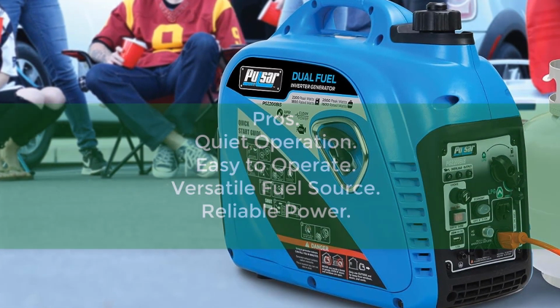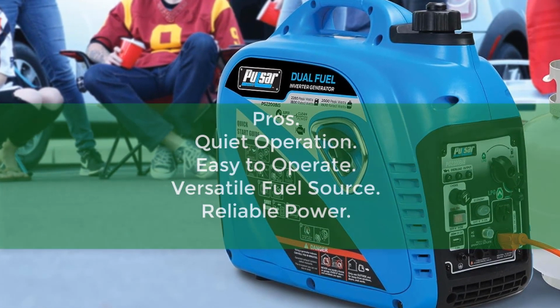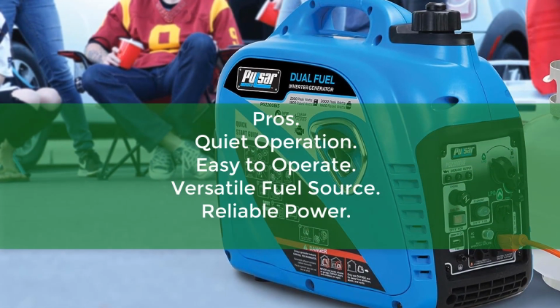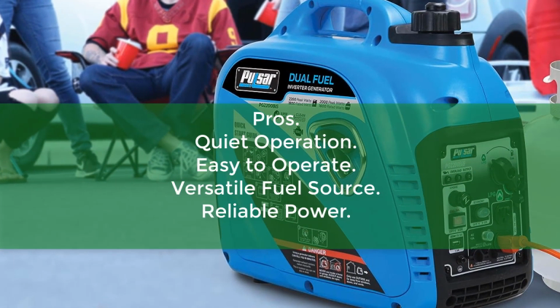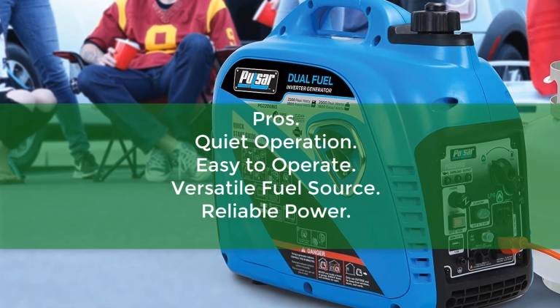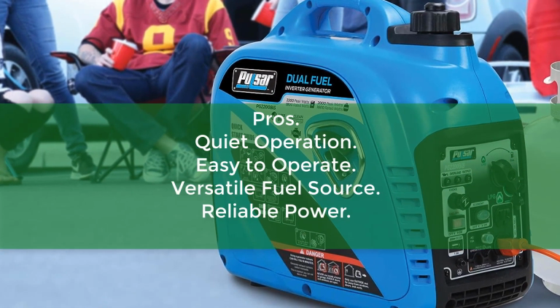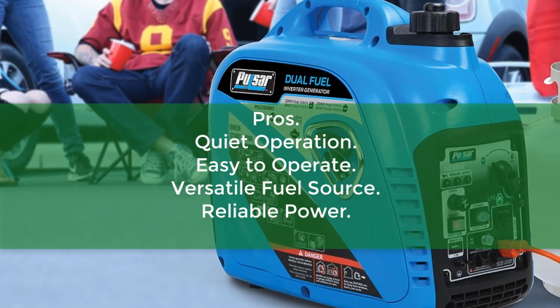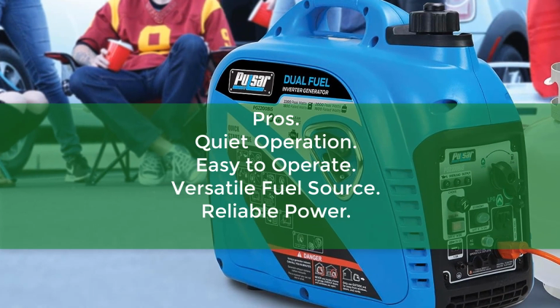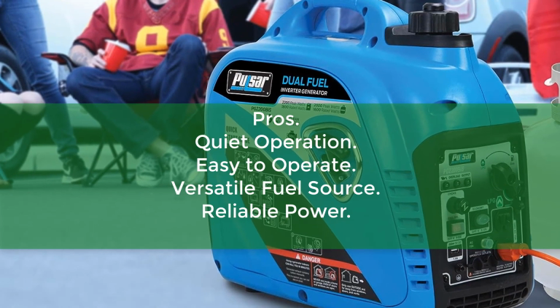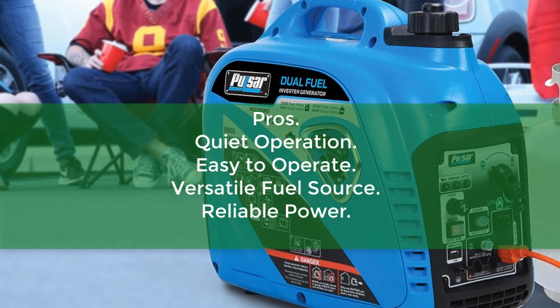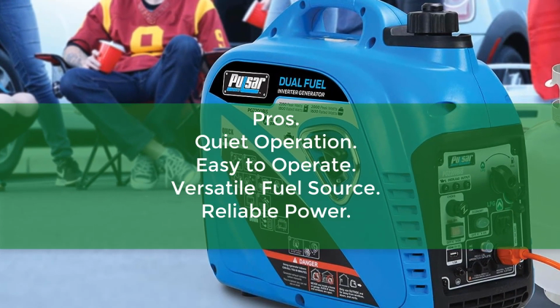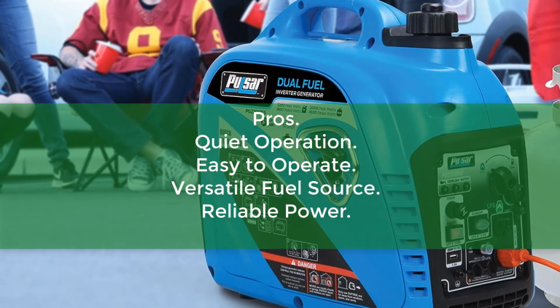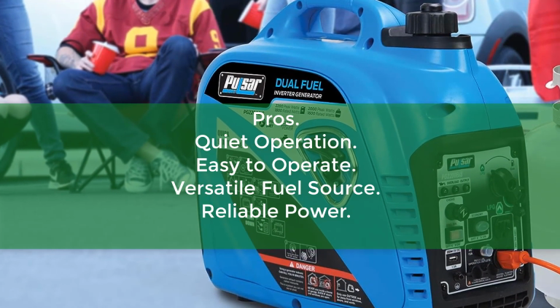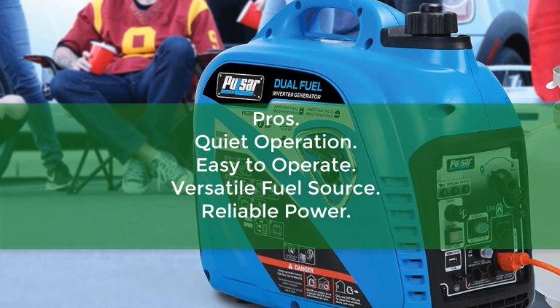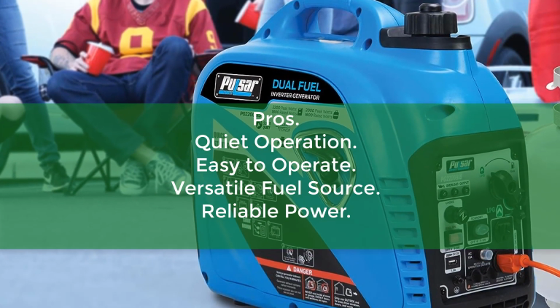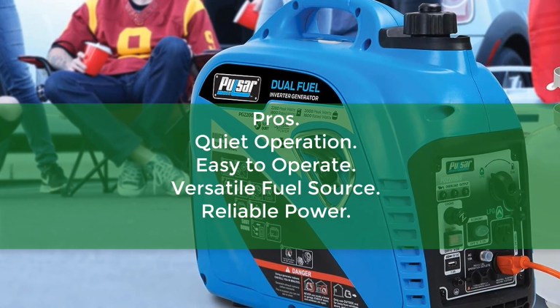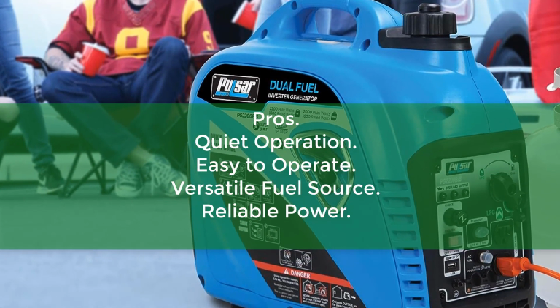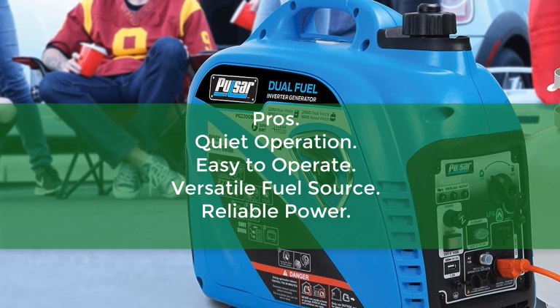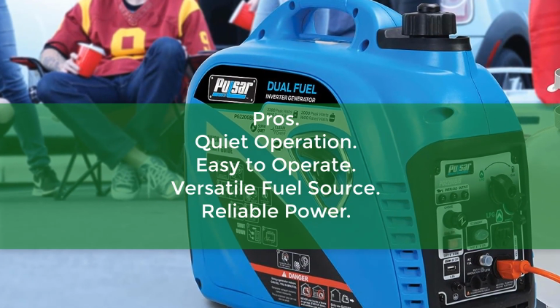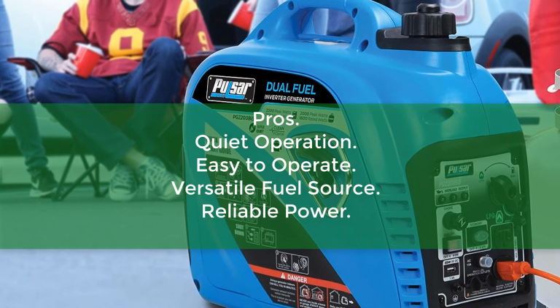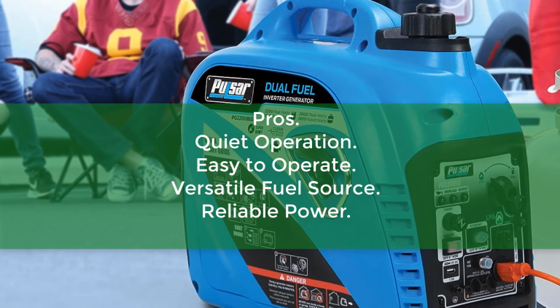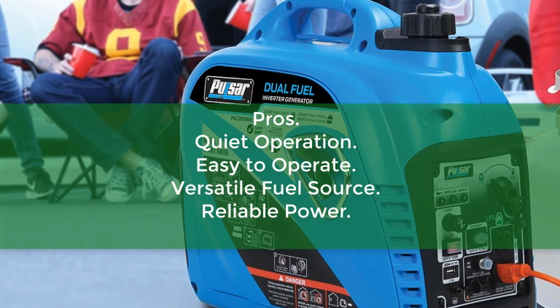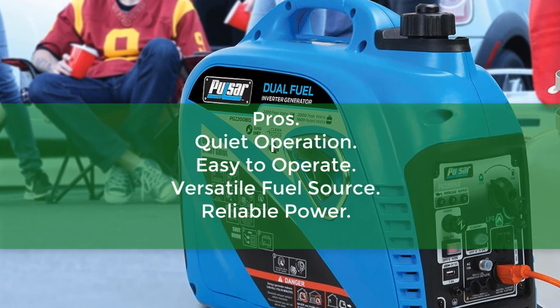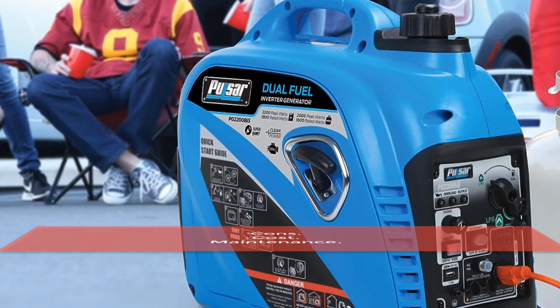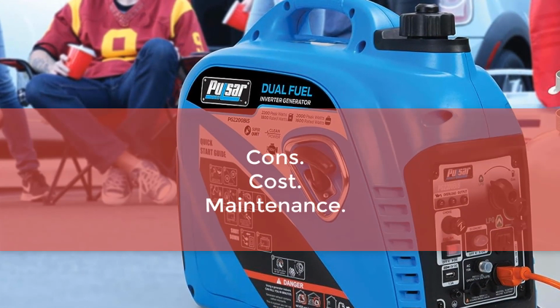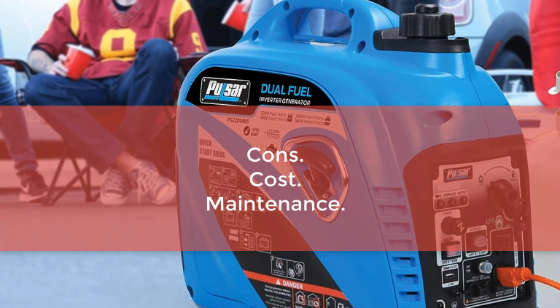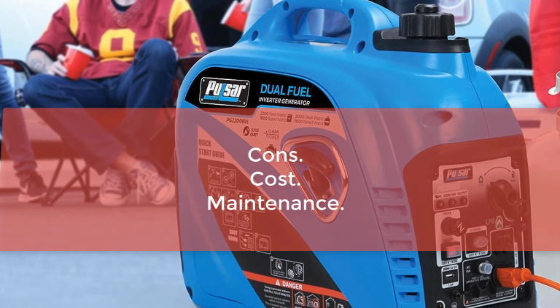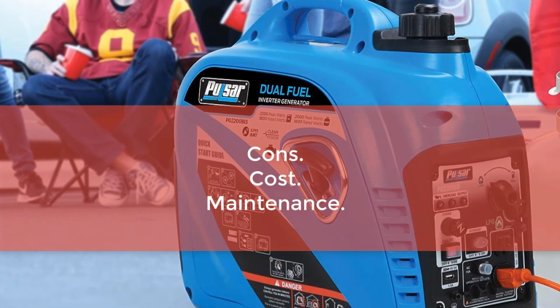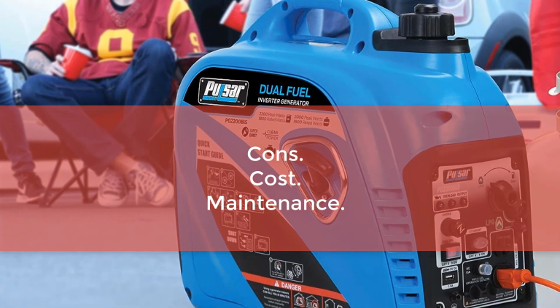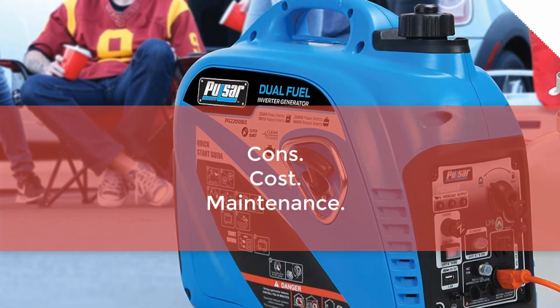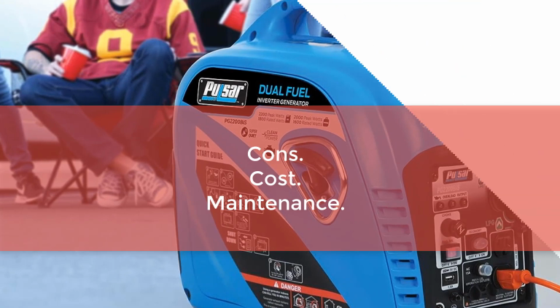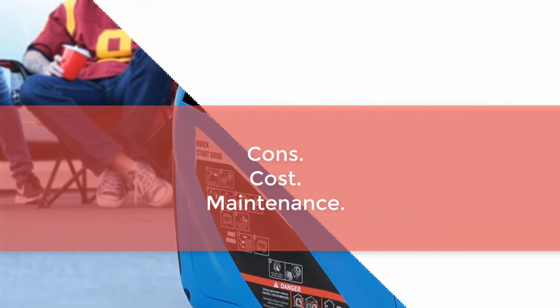Pros: Quiet operation, Easy to operate, Versatile fuel source, Reliable power. Cons: Cost, Maintenance.